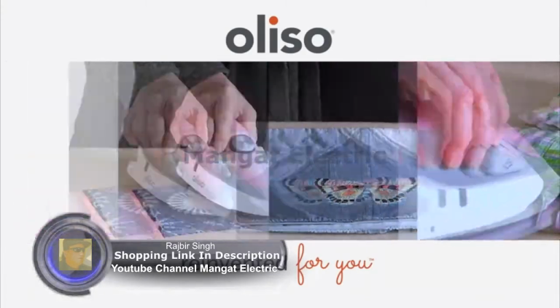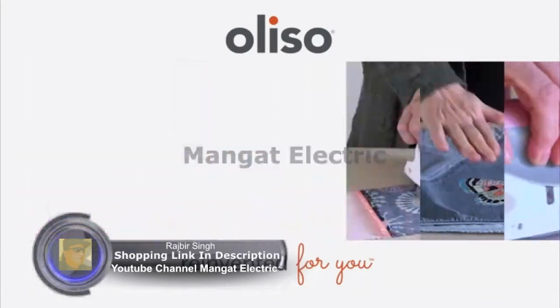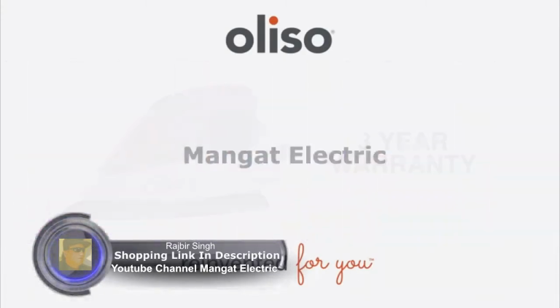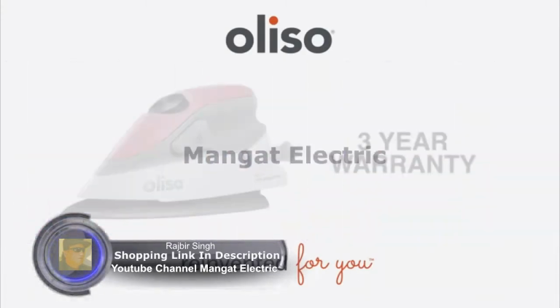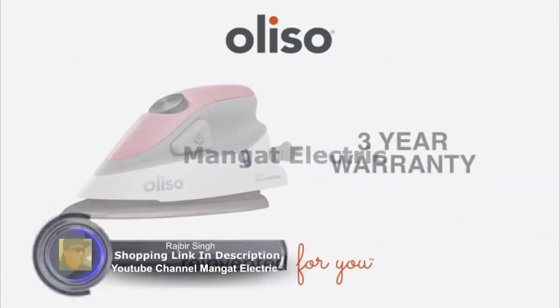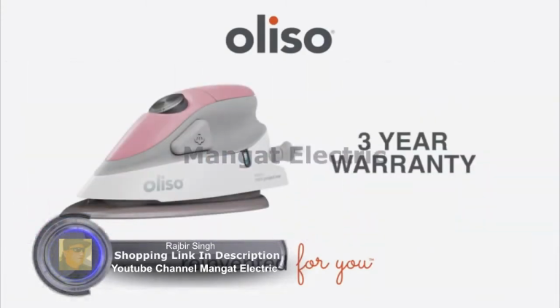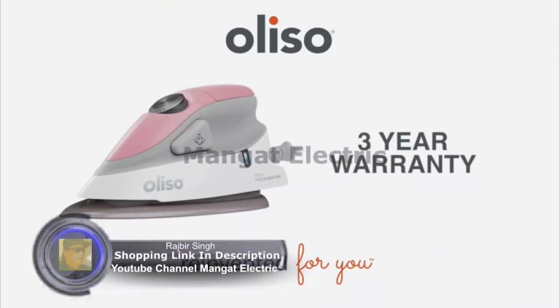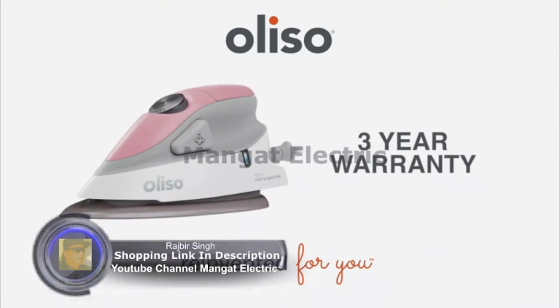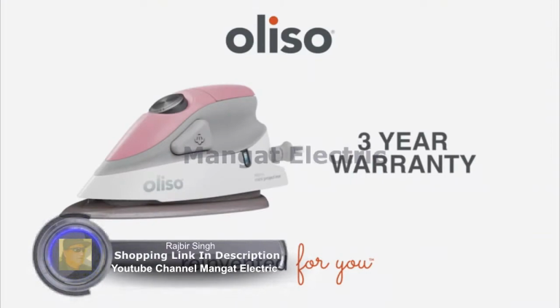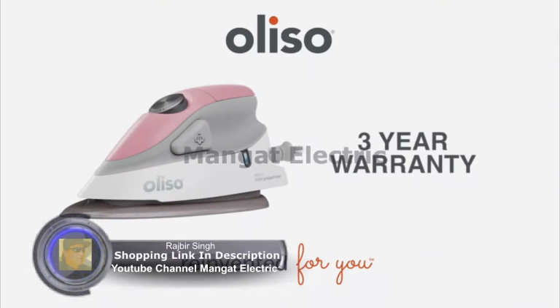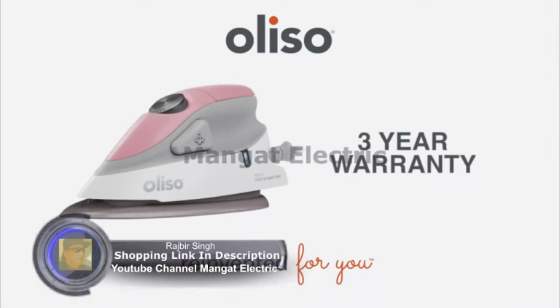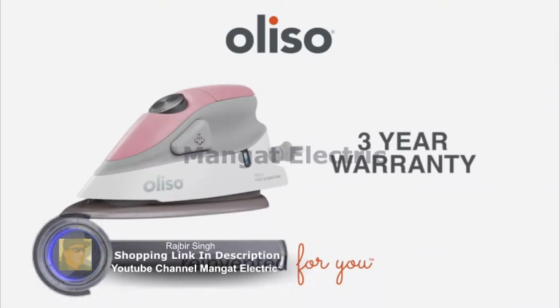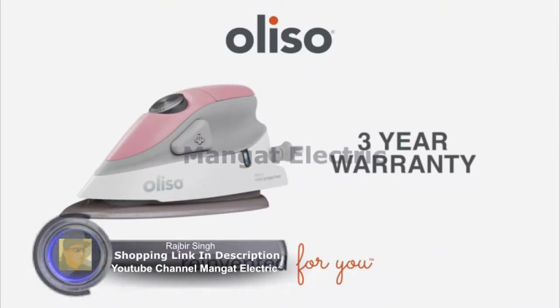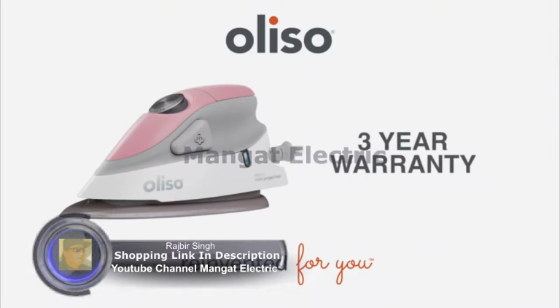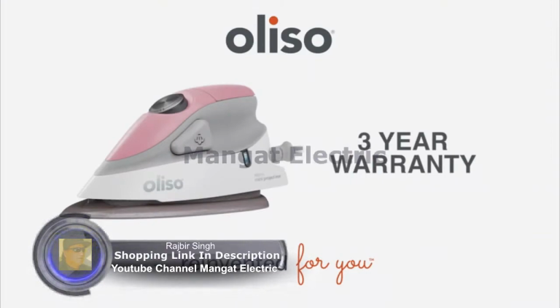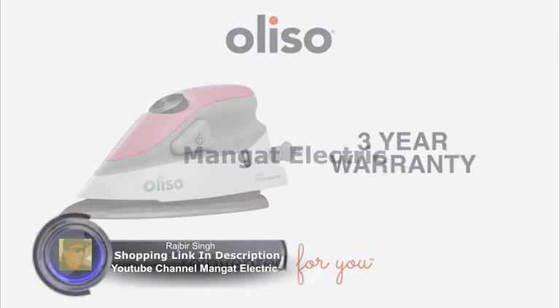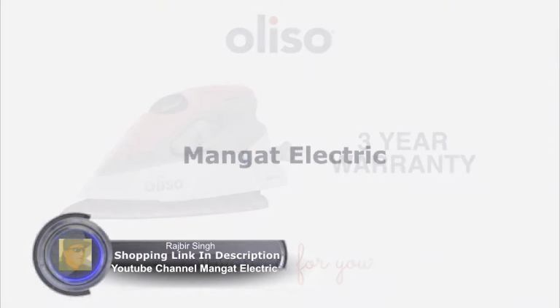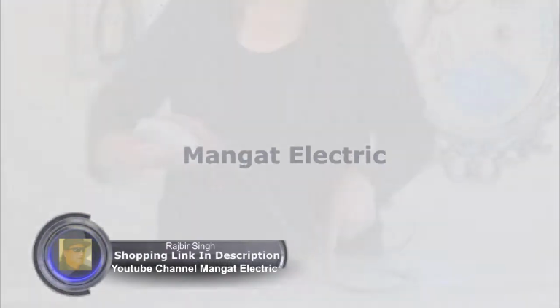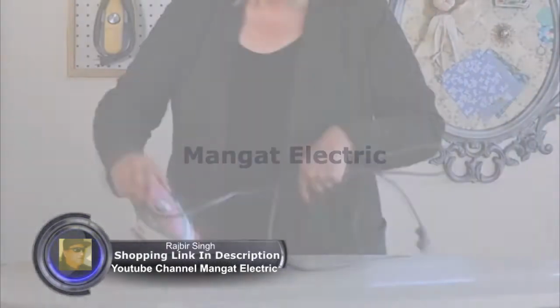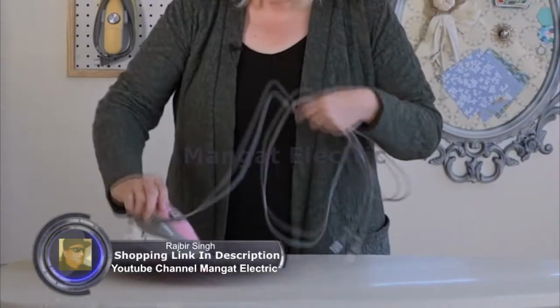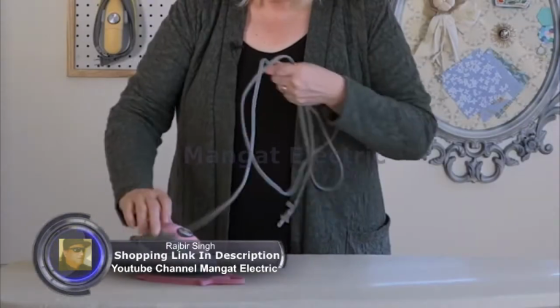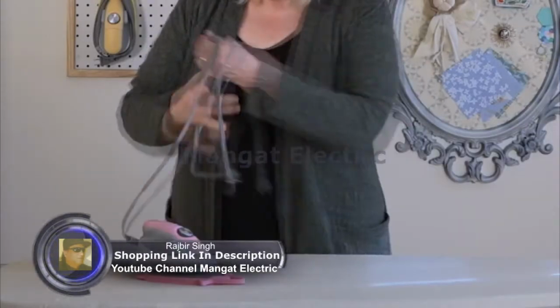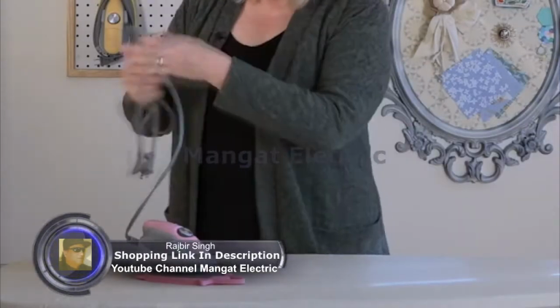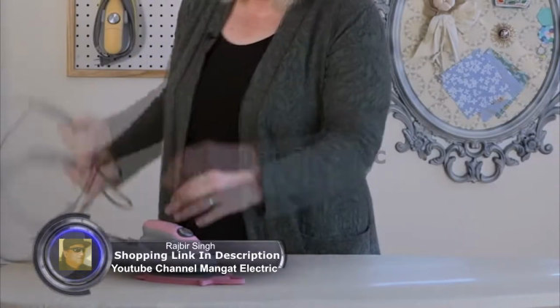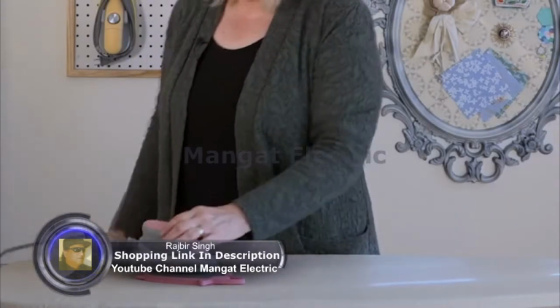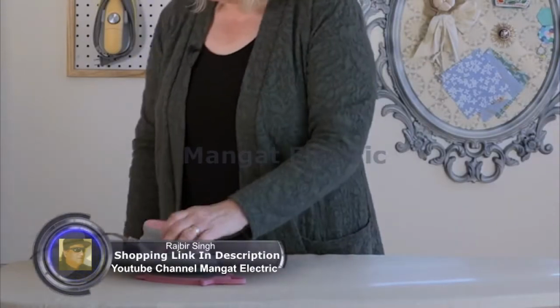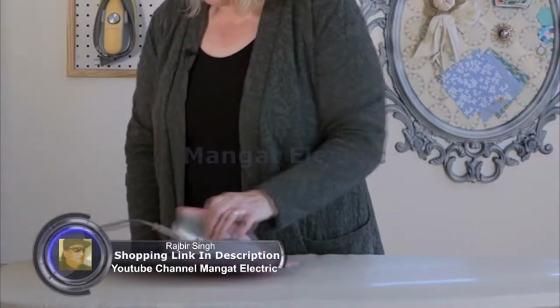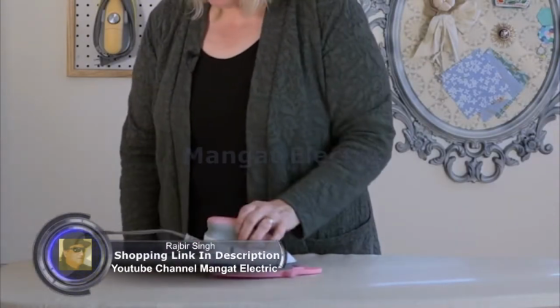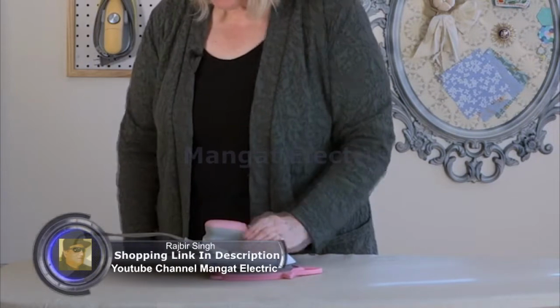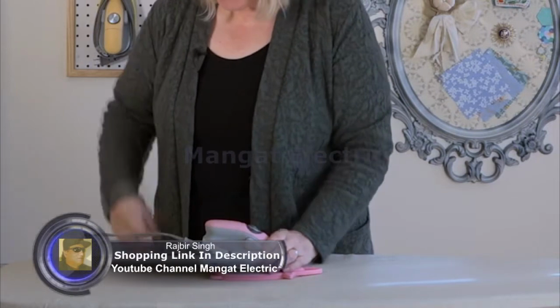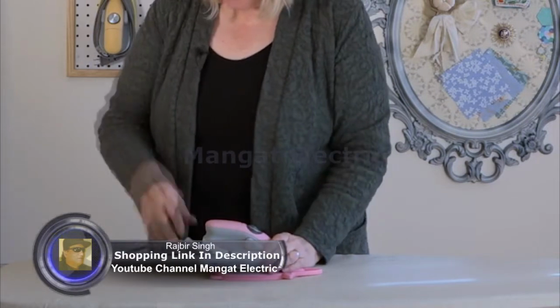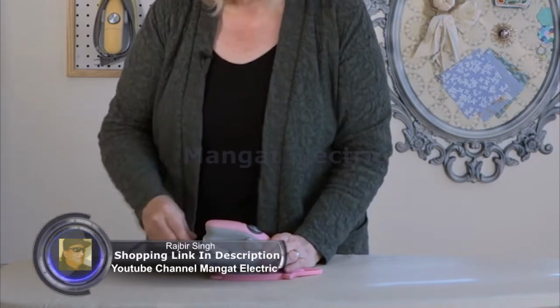The Aliso Mini Project Iron has a 3-year warranty. It comes with its own silicone trivet and an 8-foot cord.